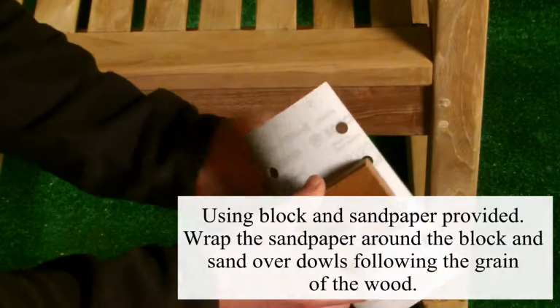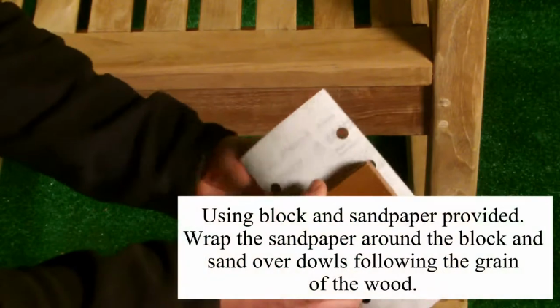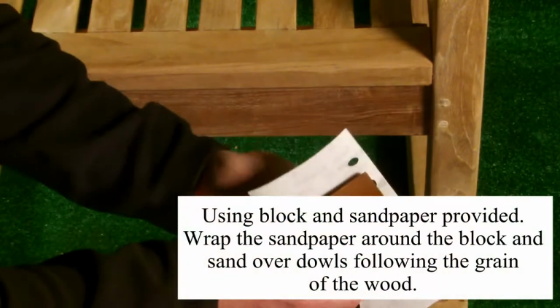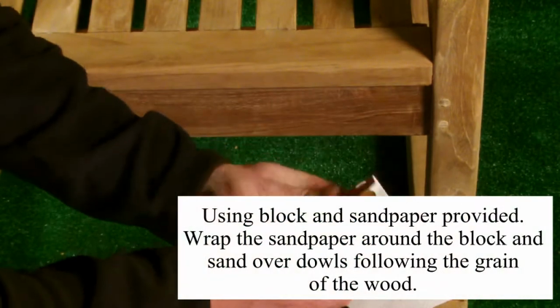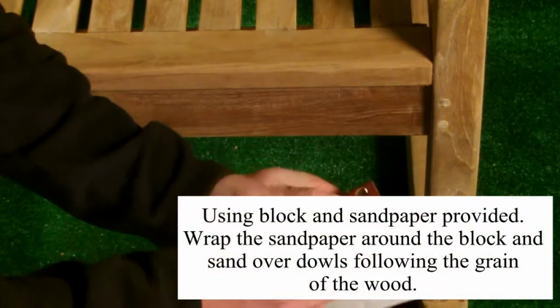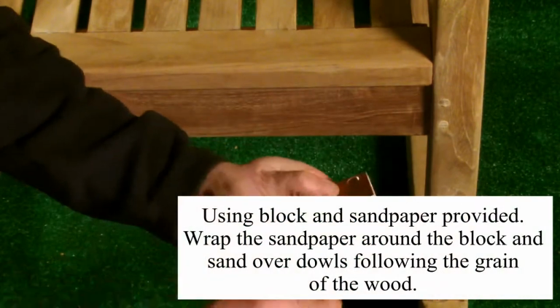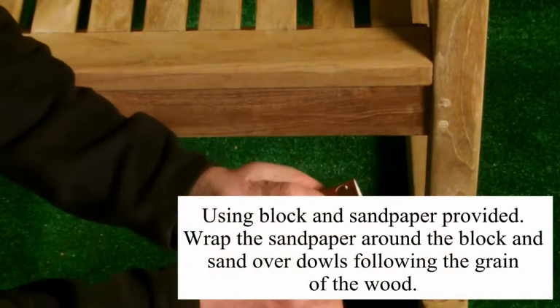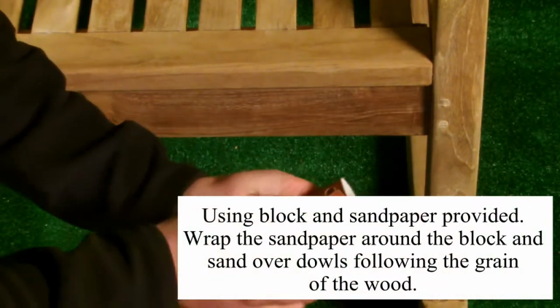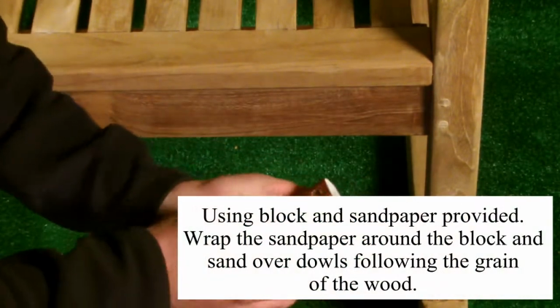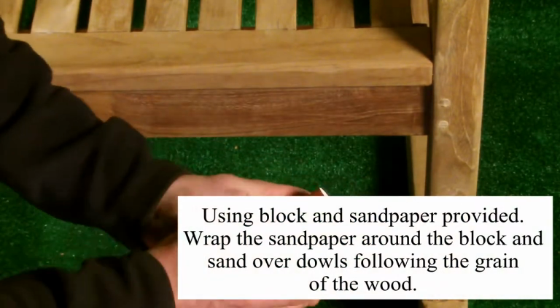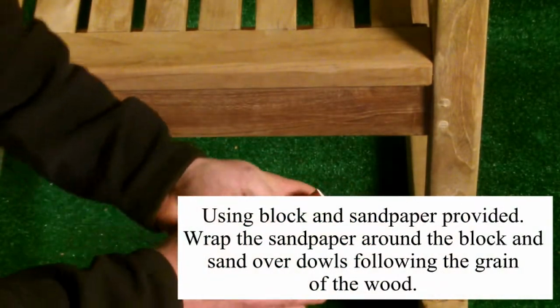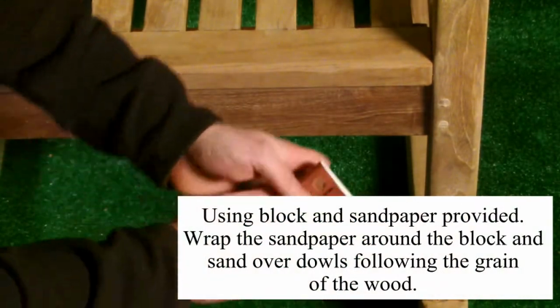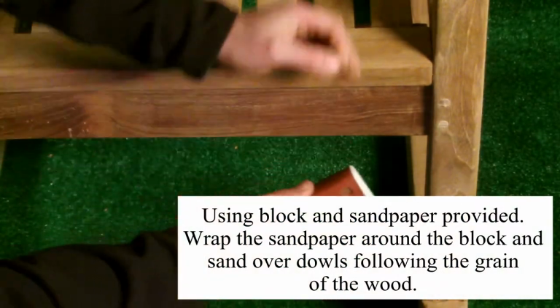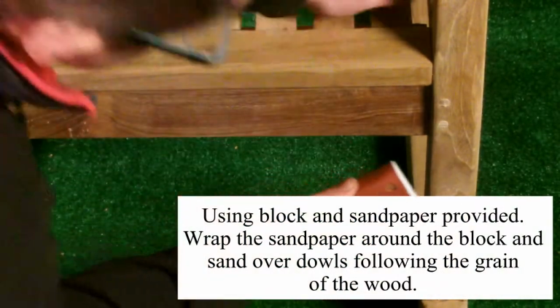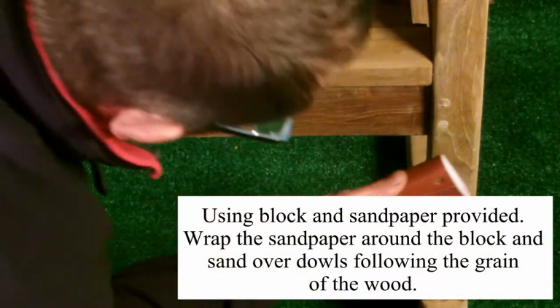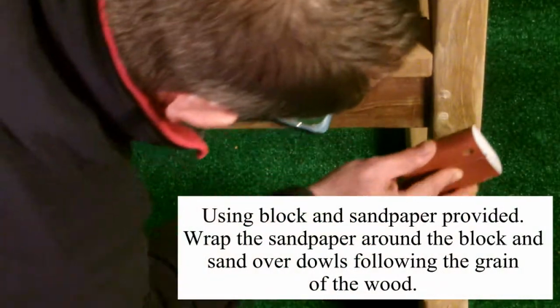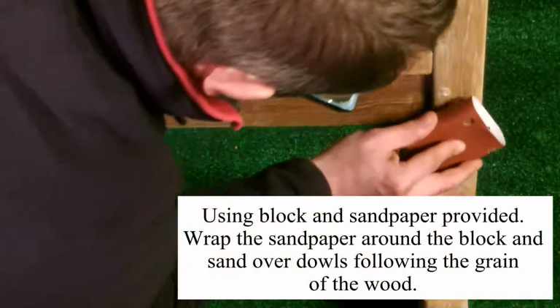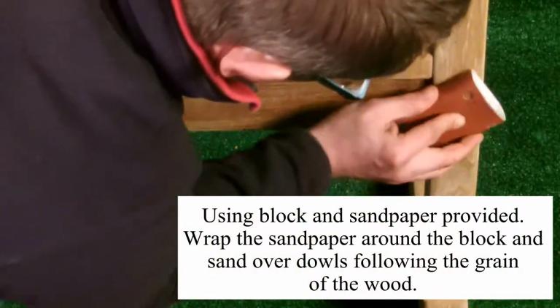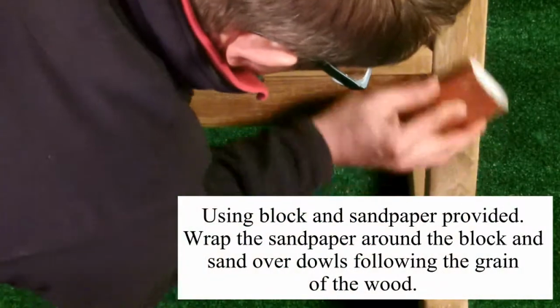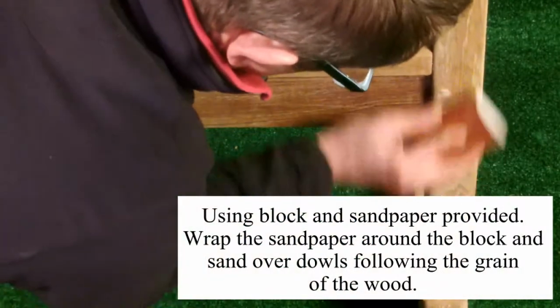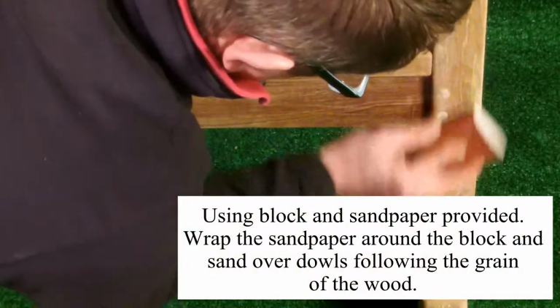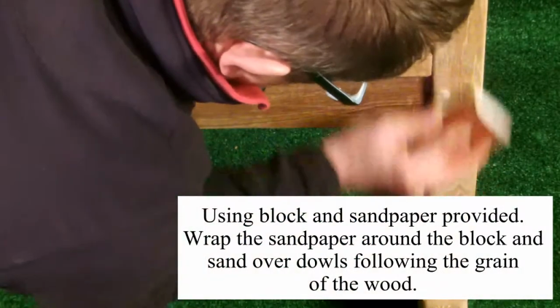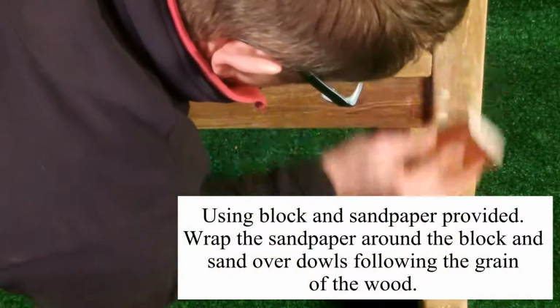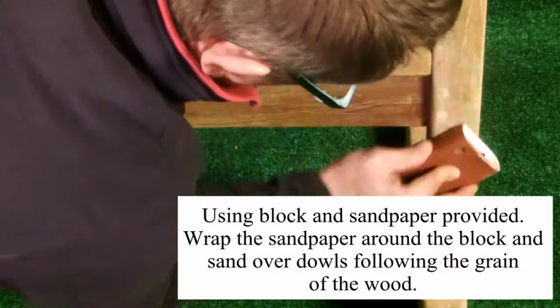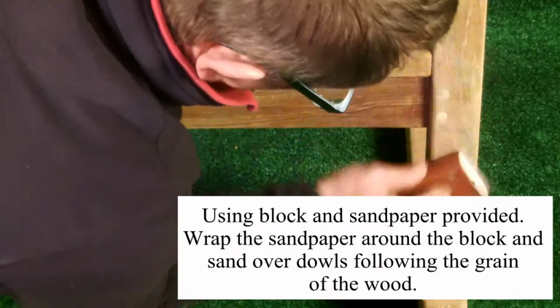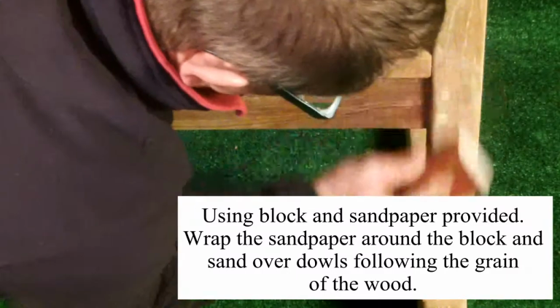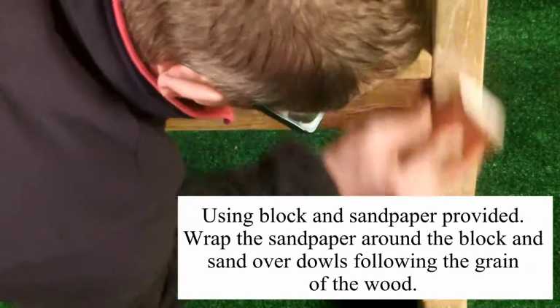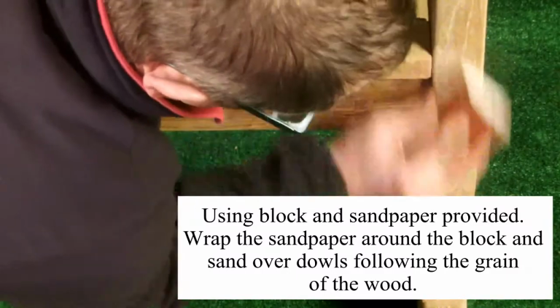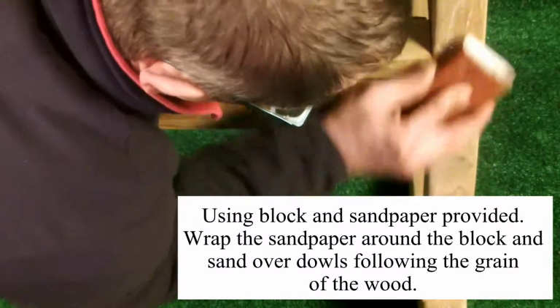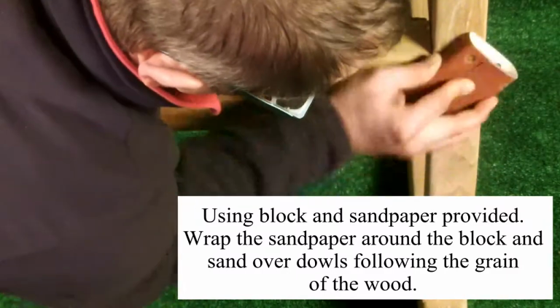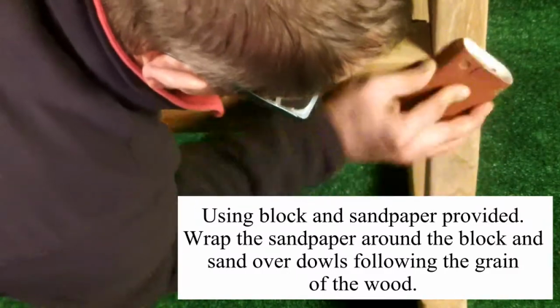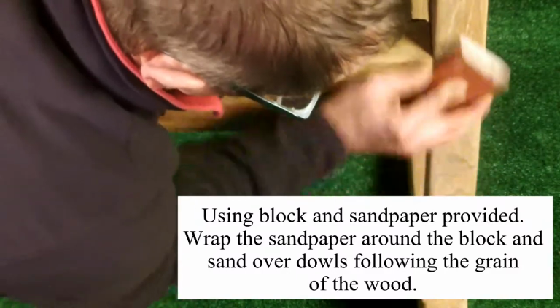Using the block and sandpaper provided, wrap the sandpaper around the block and sand over the dowels, following the grain of the wood.